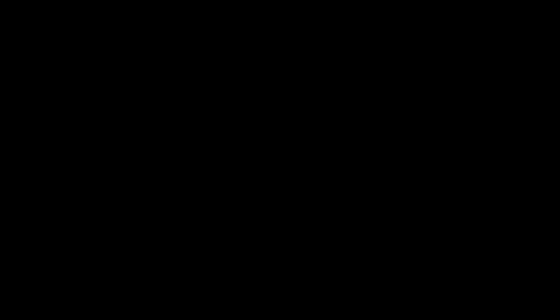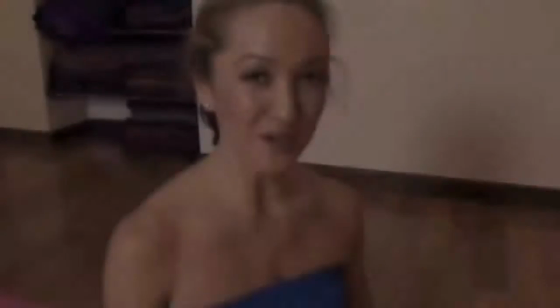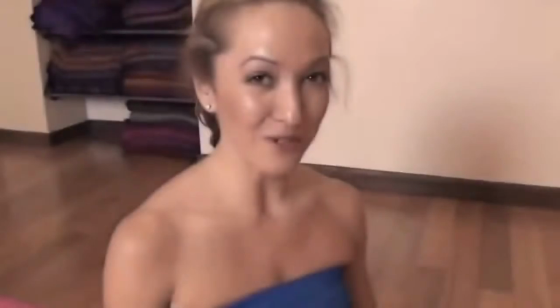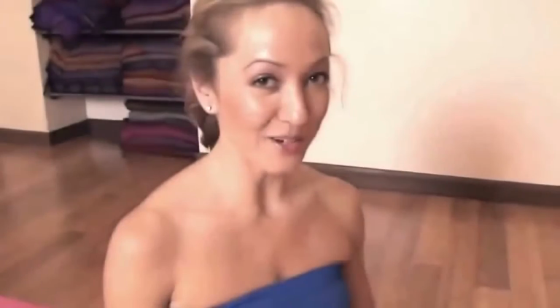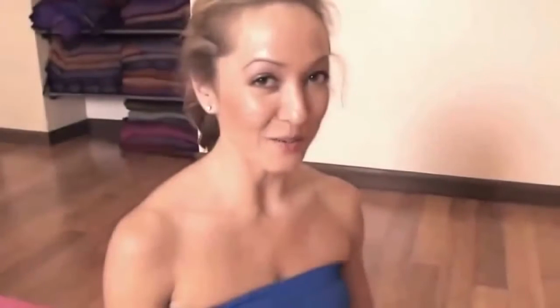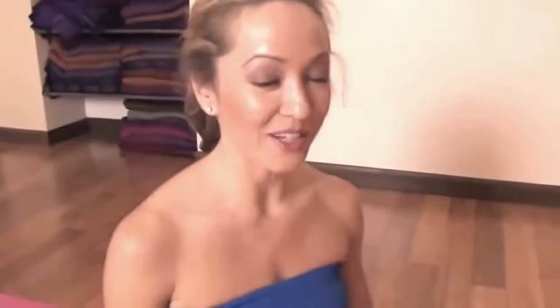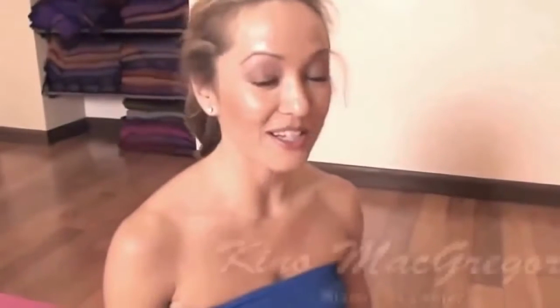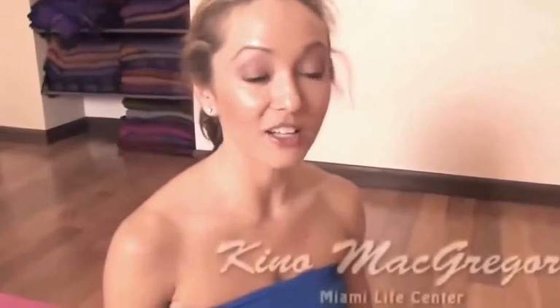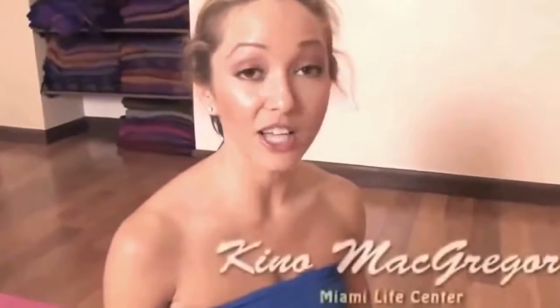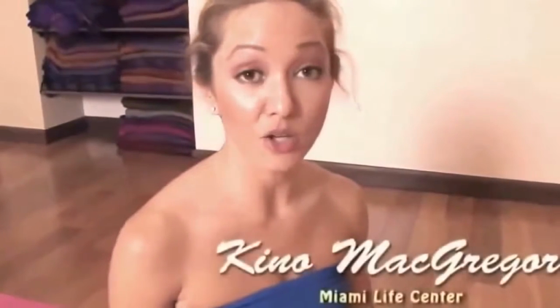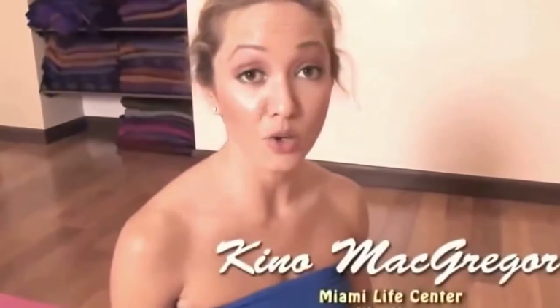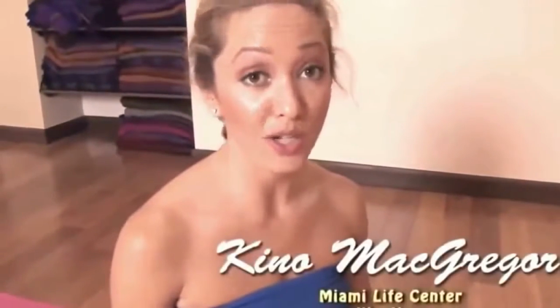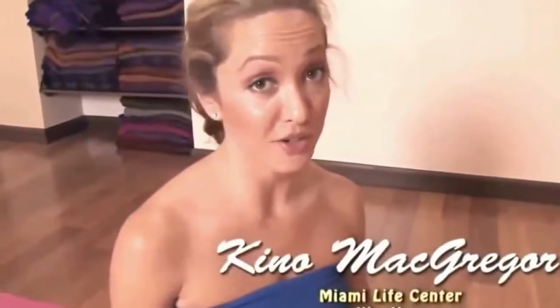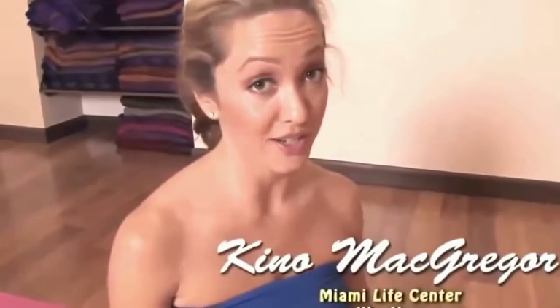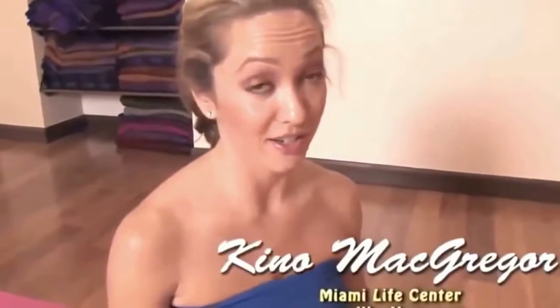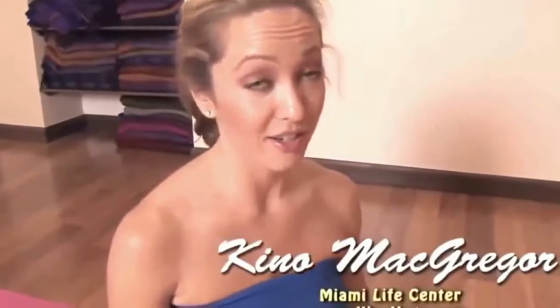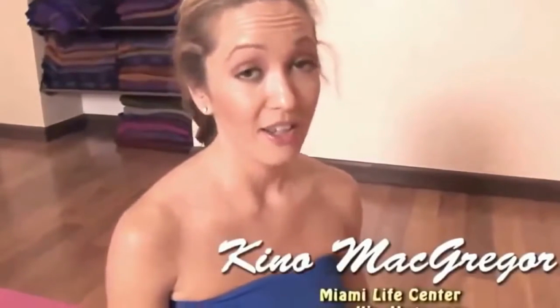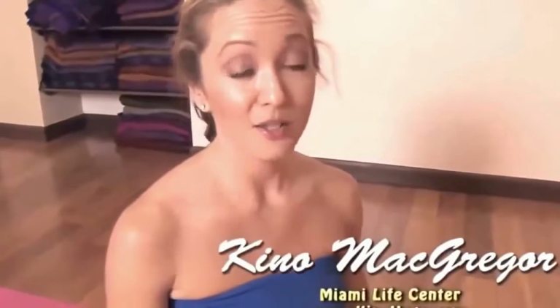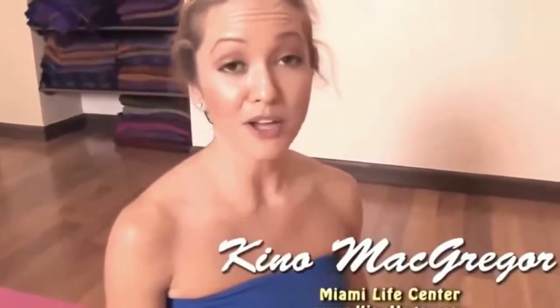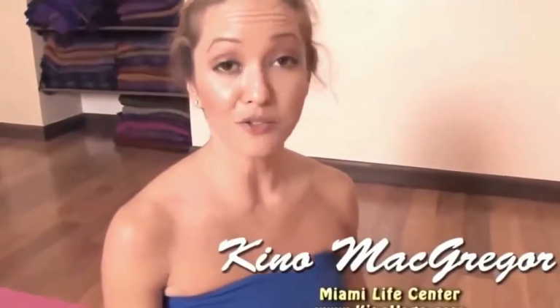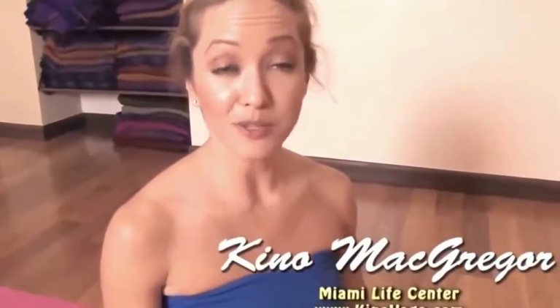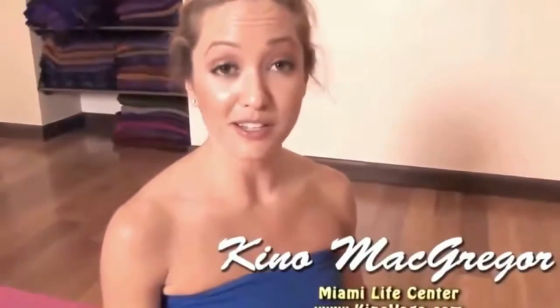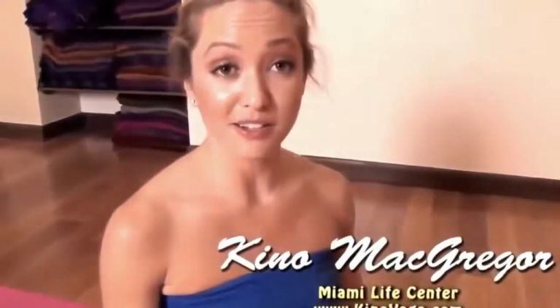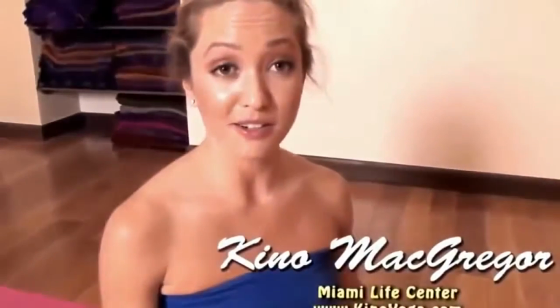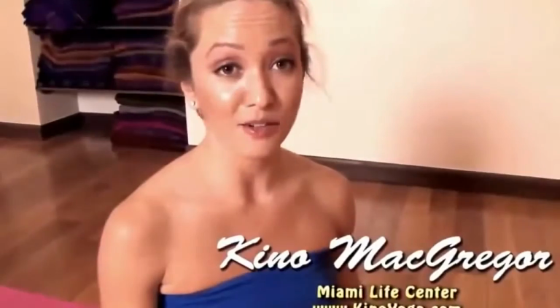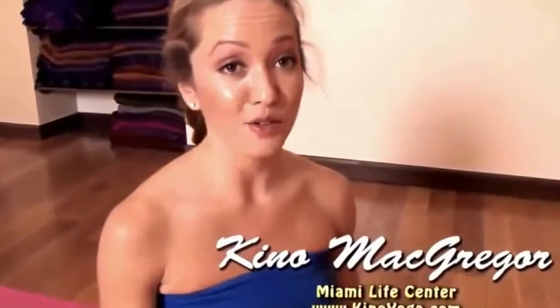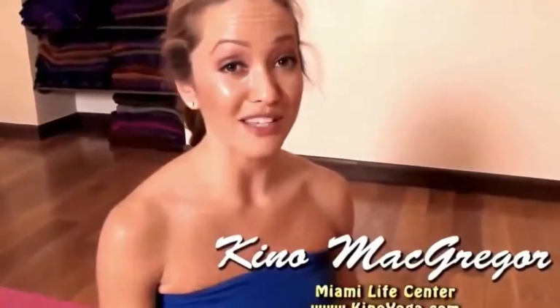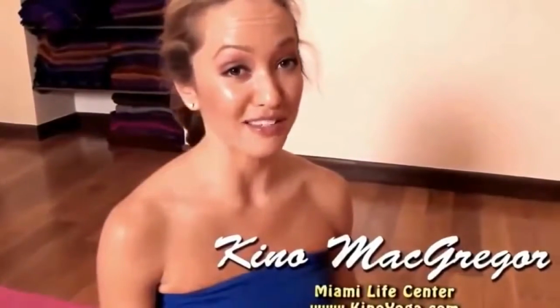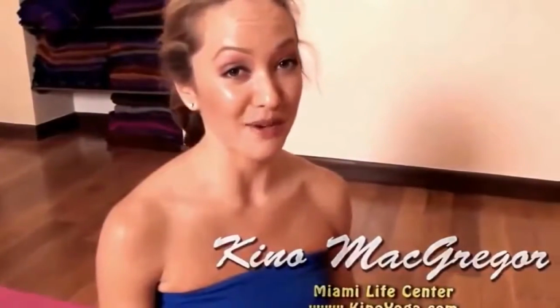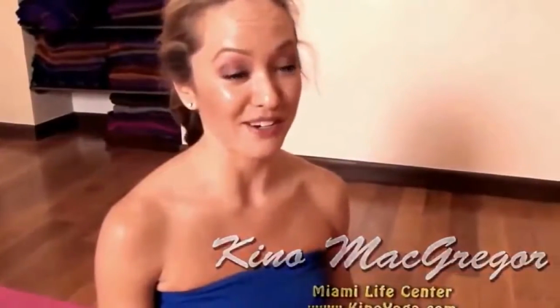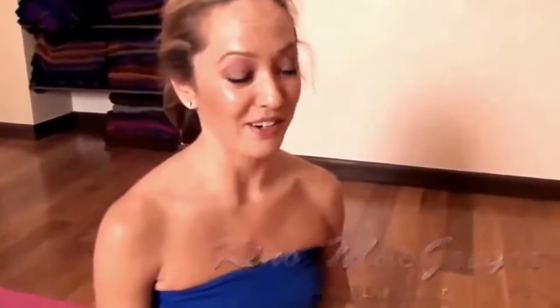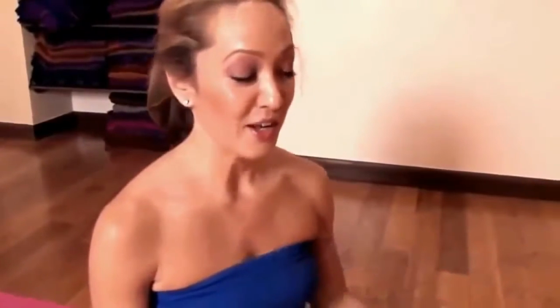Hi, I'm Keena McGregor. We're going to take a look at Yoga Nidrasana, the posture from the second series called Yogi Sleep Posture.